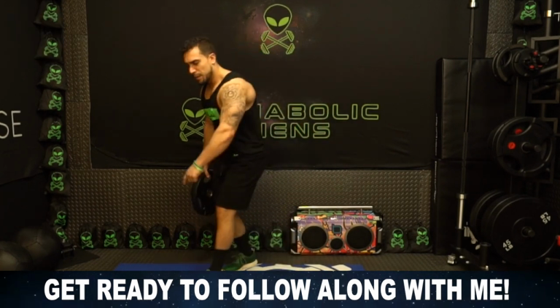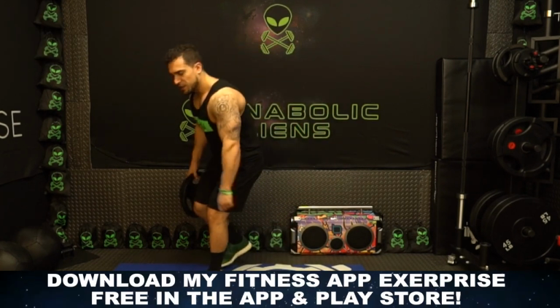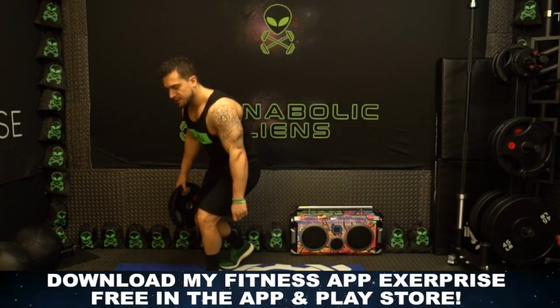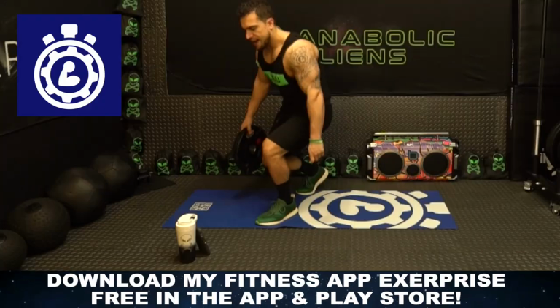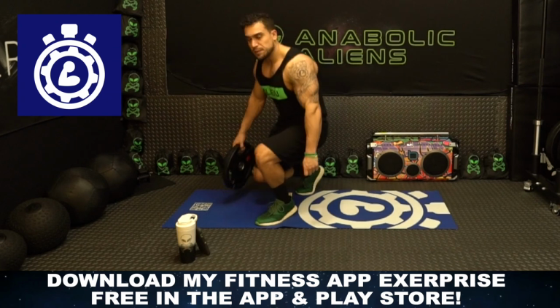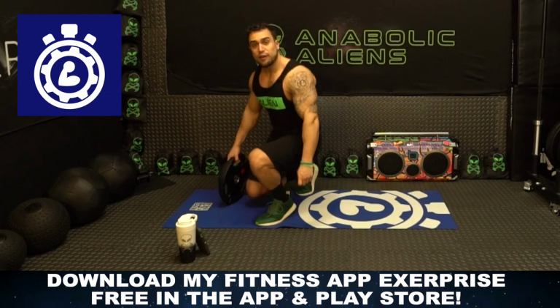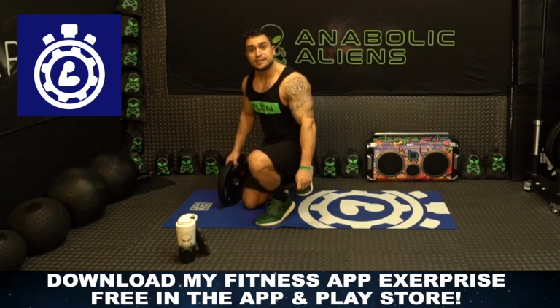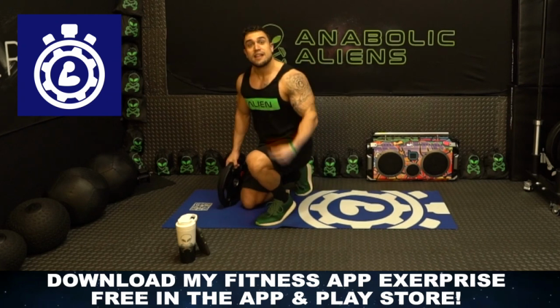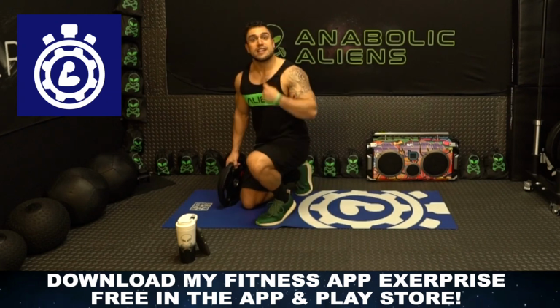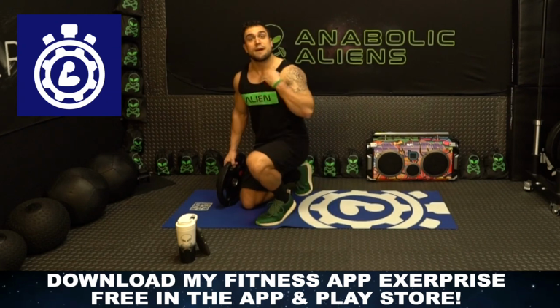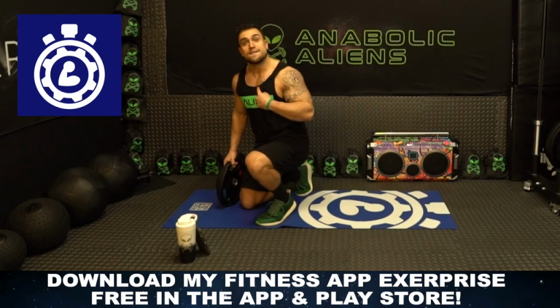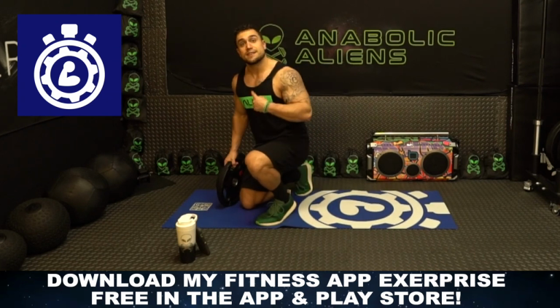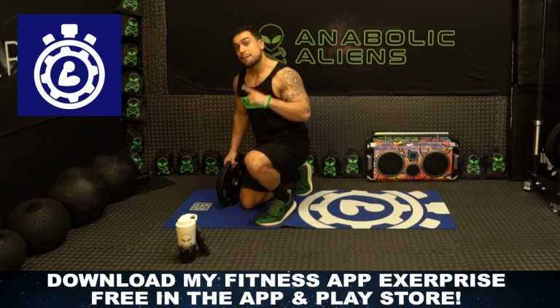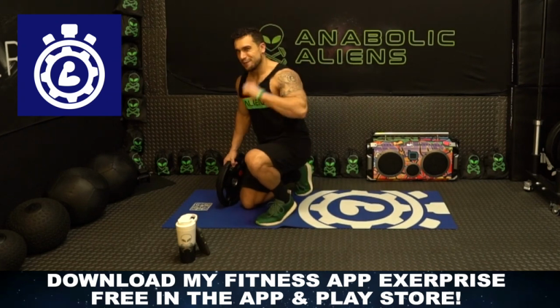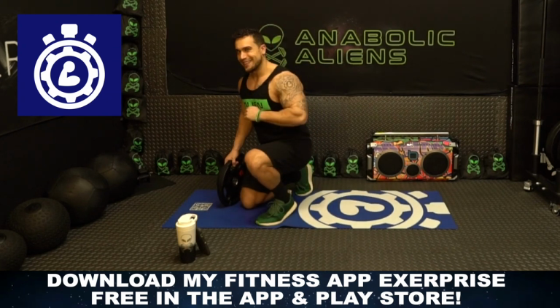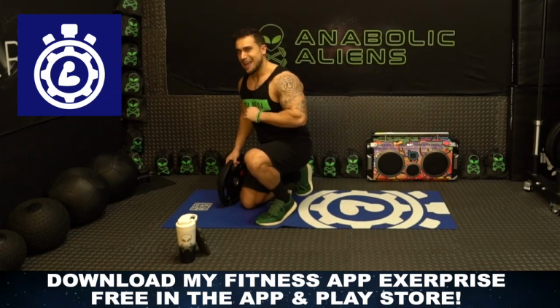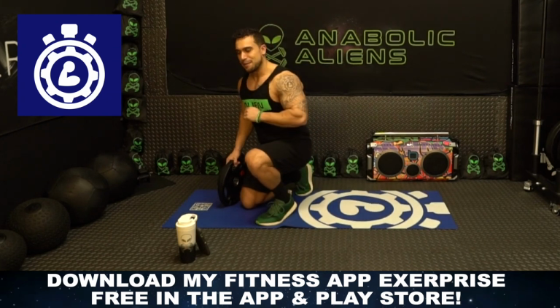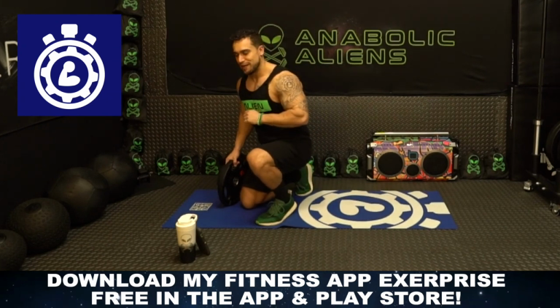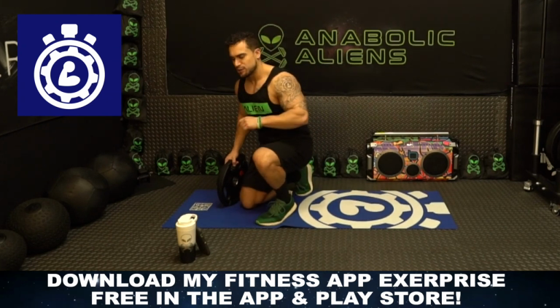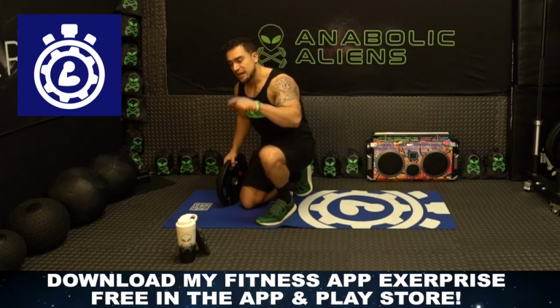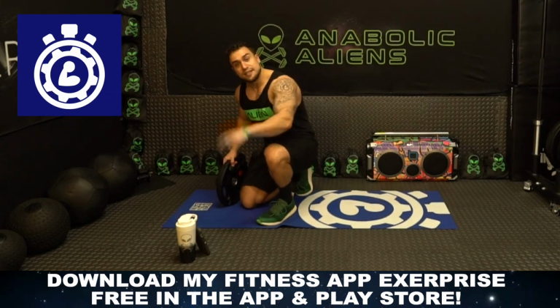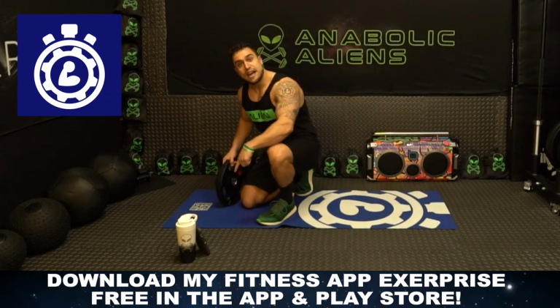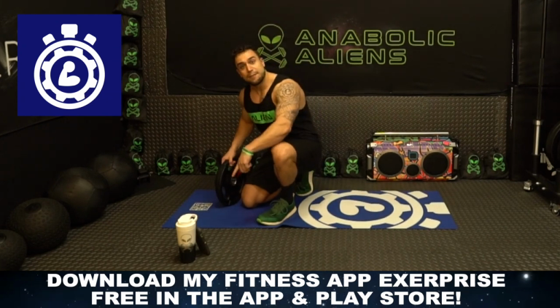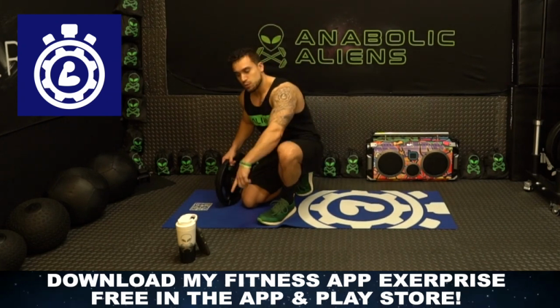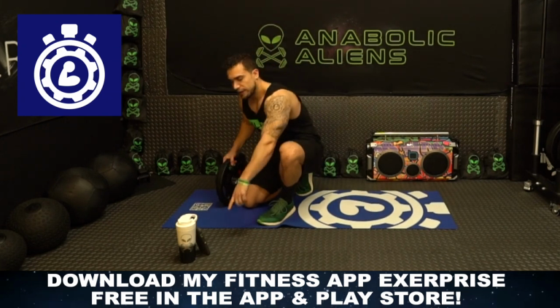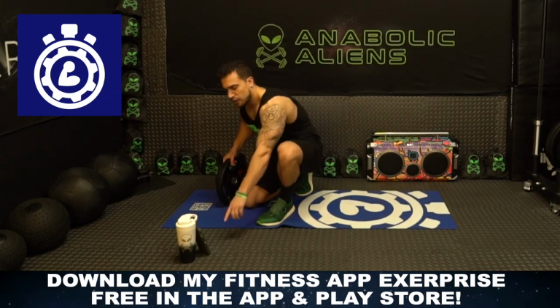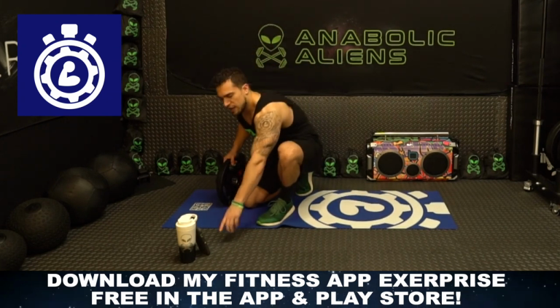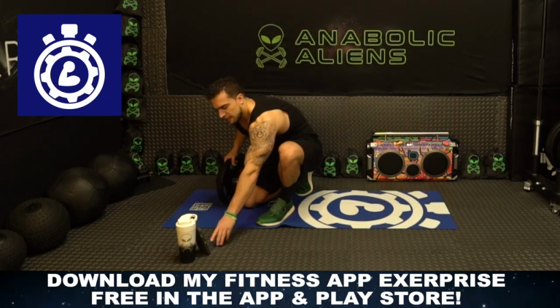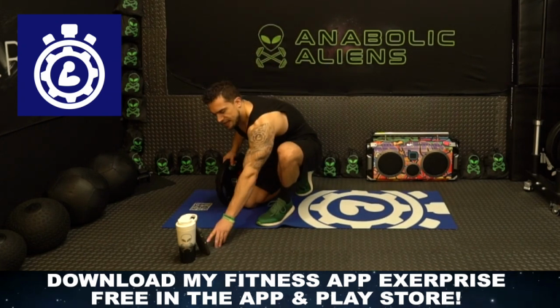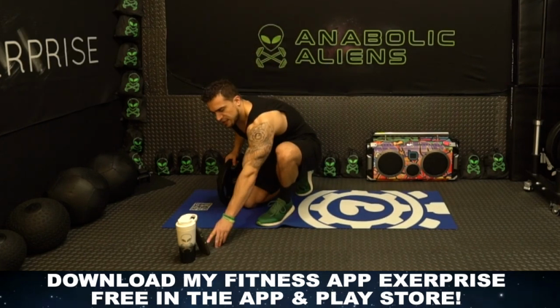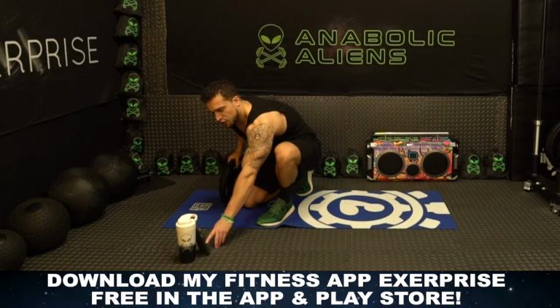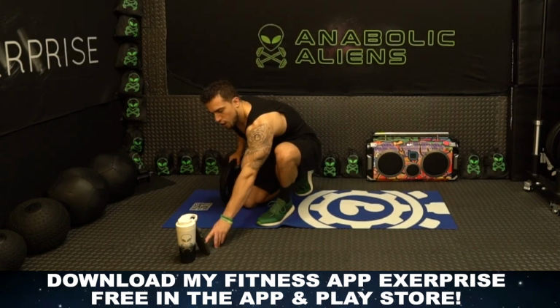I'm gonna be using ExitPrize — that is my fitness app, free download on the app and play store — to time this workout. Let's go!